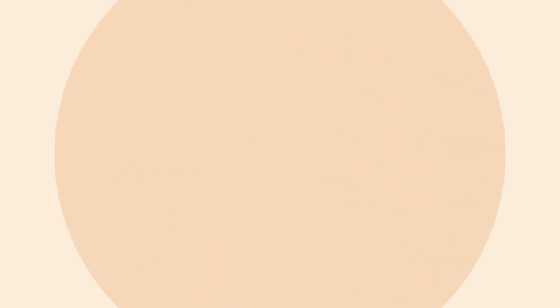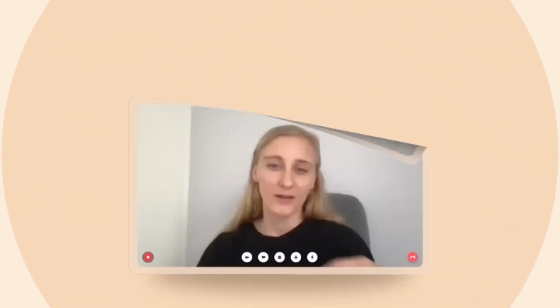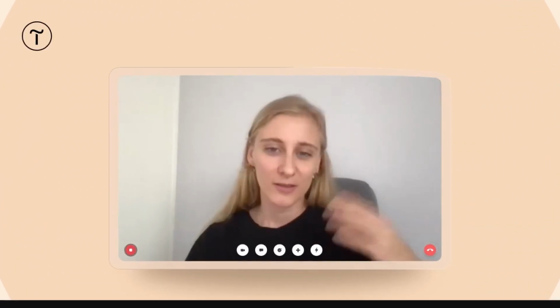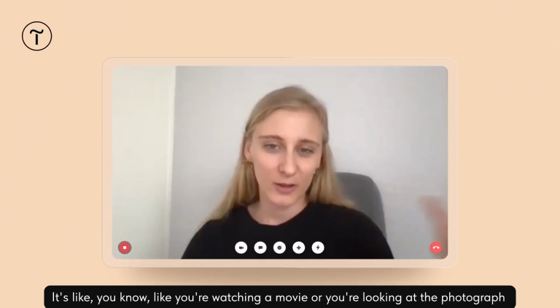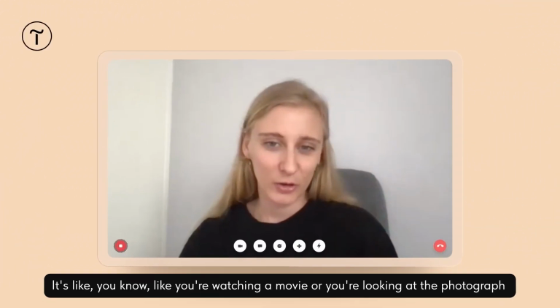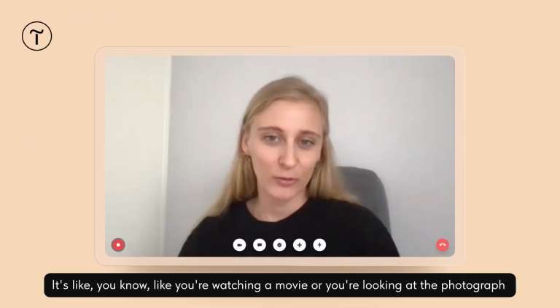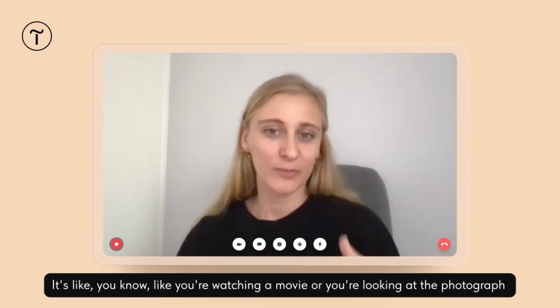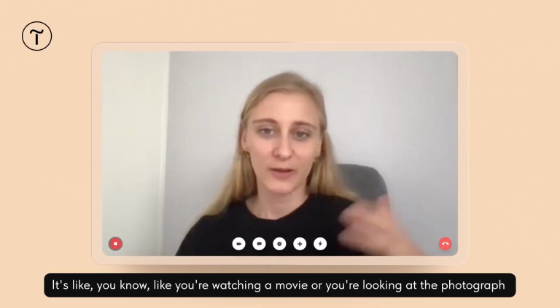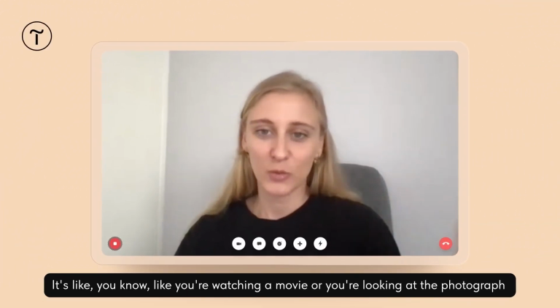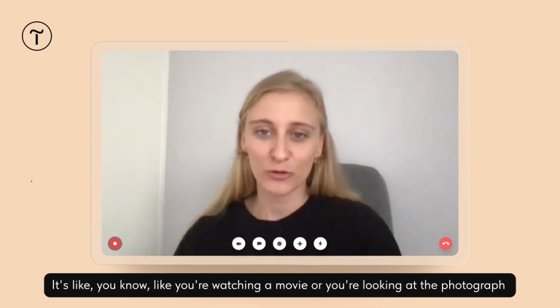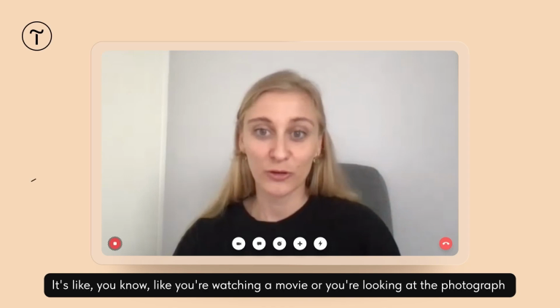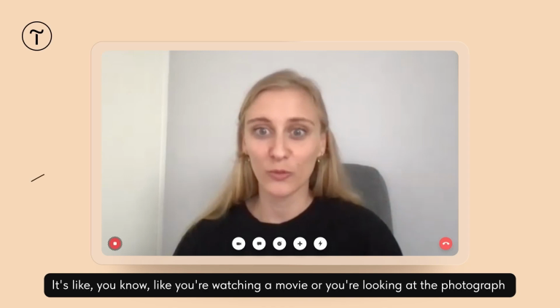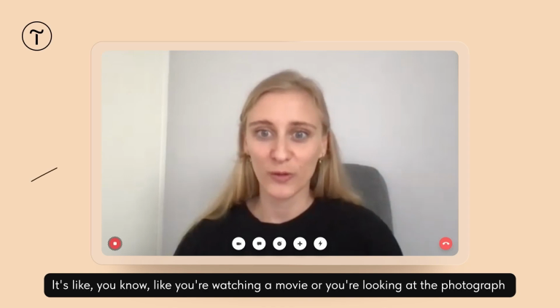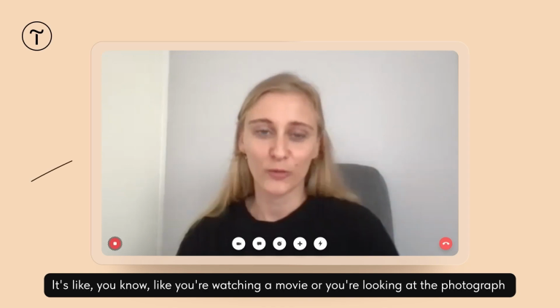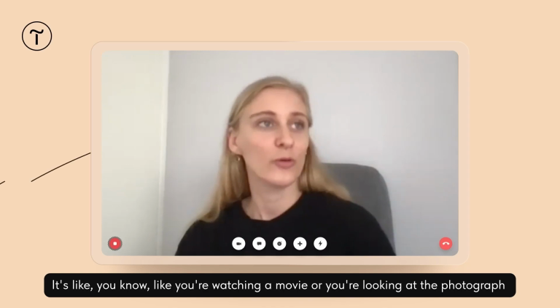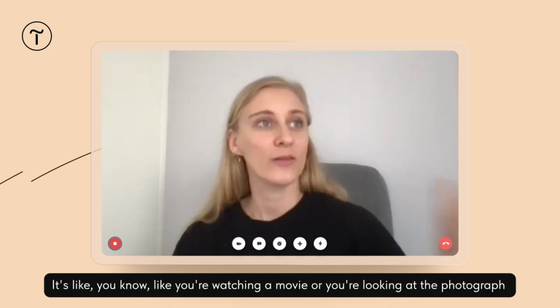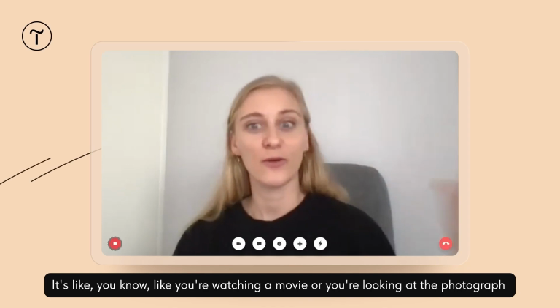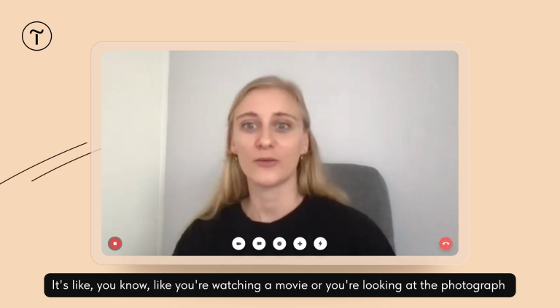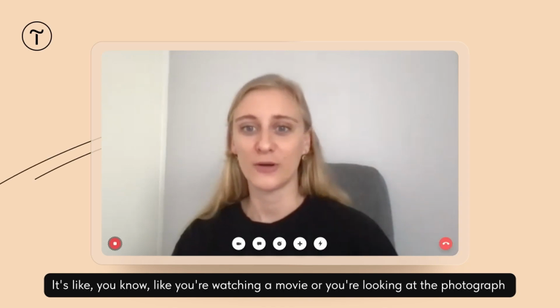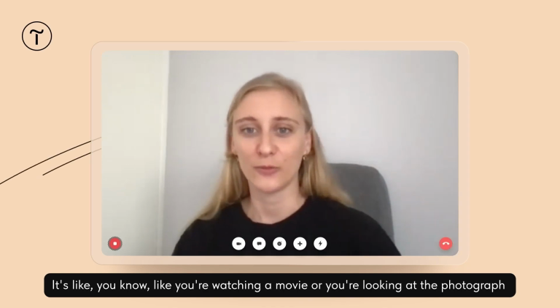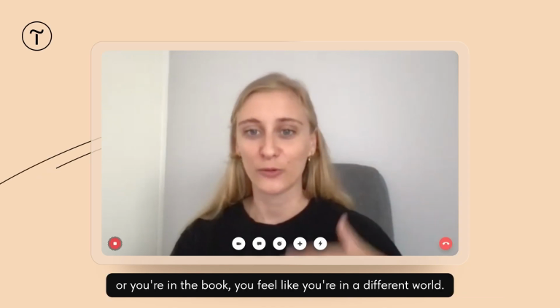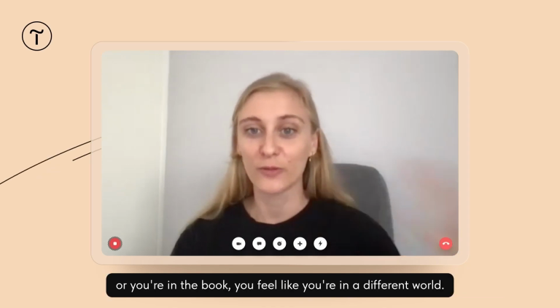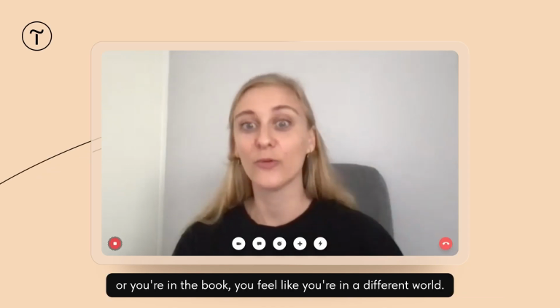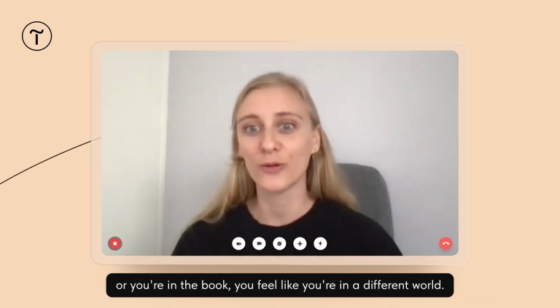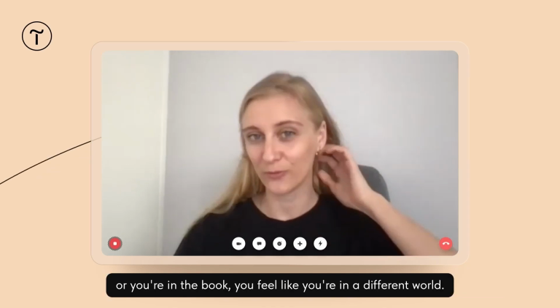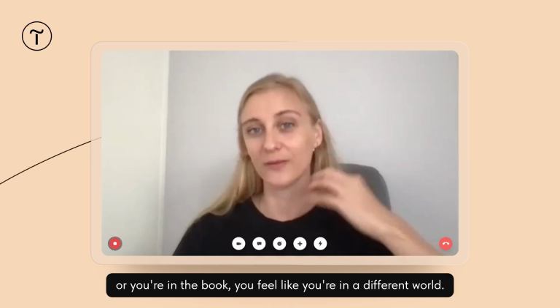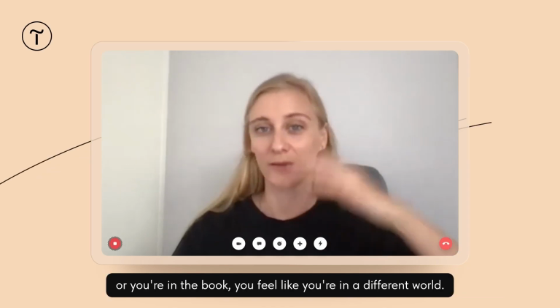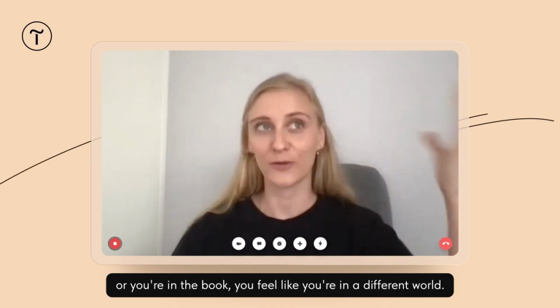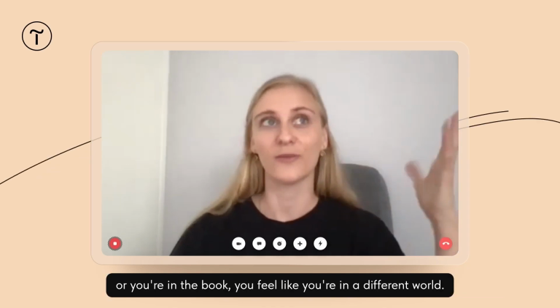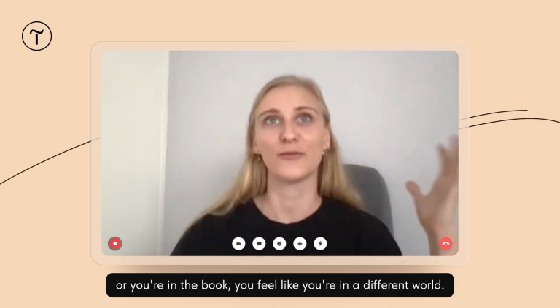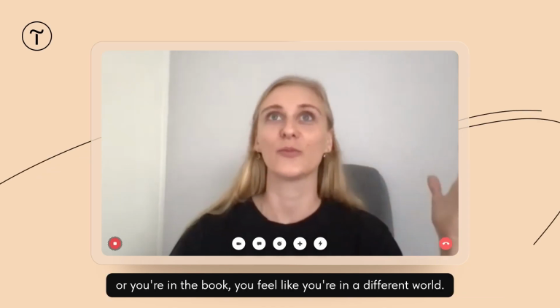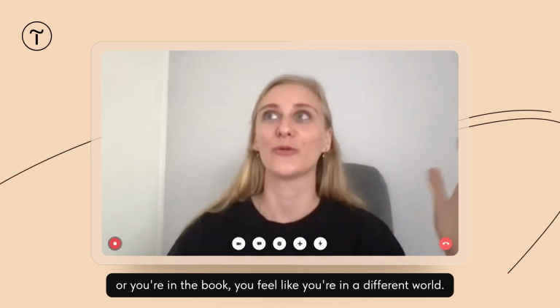It's like you're watching a movie, or you're looking at a photograph, or you're in the book. You feel like you're in a different world.